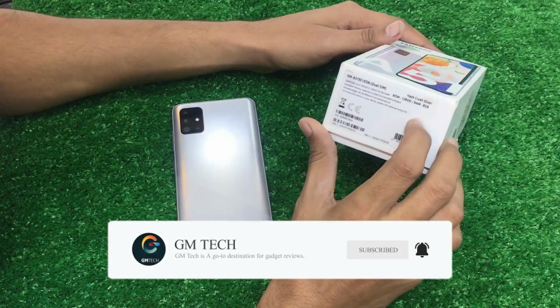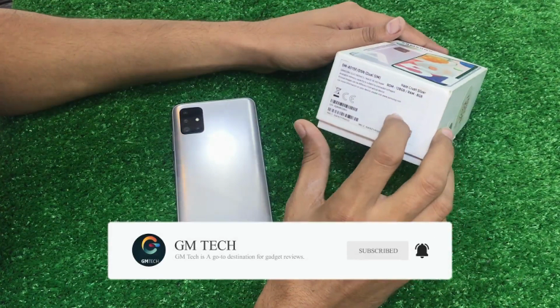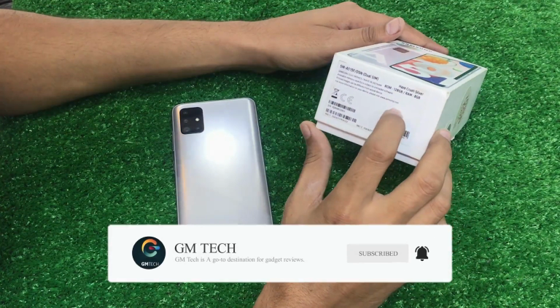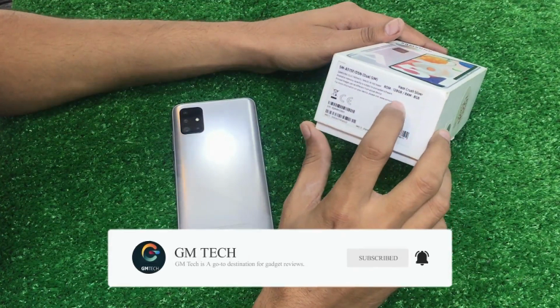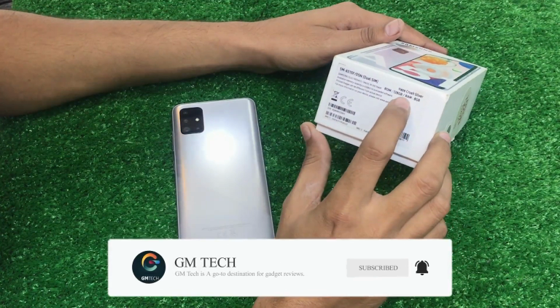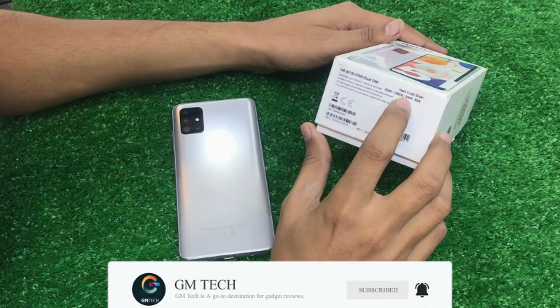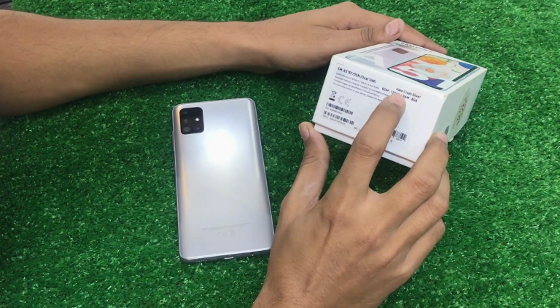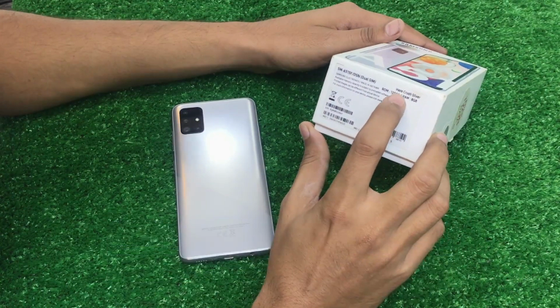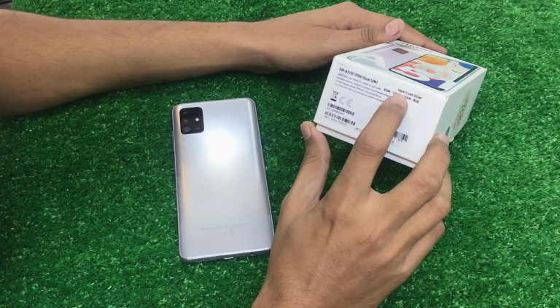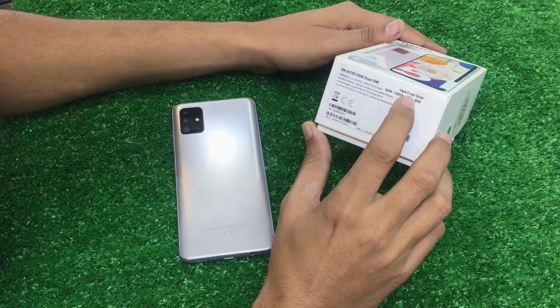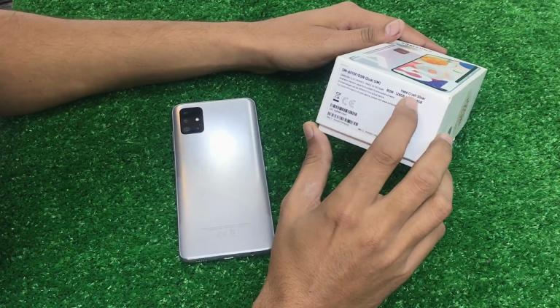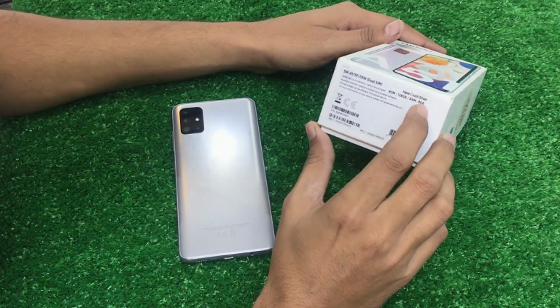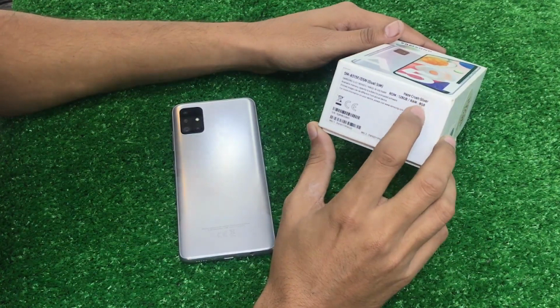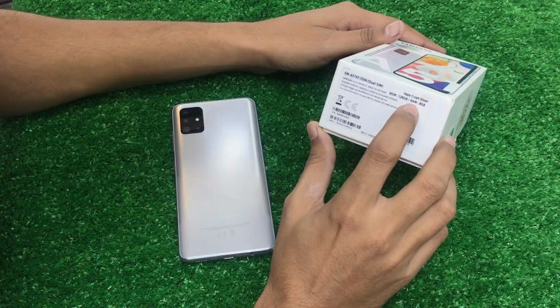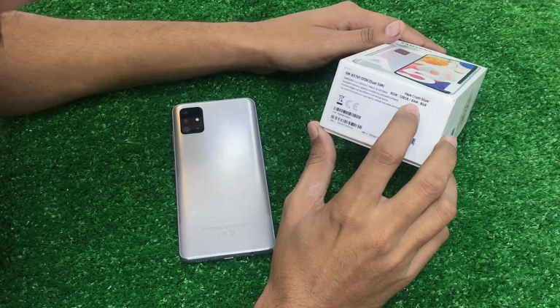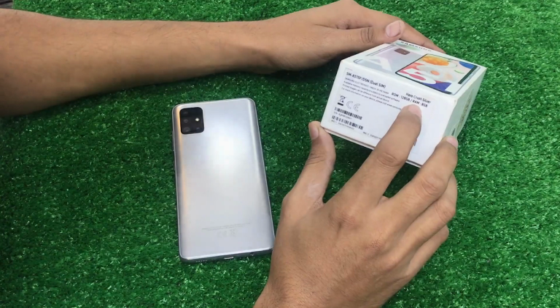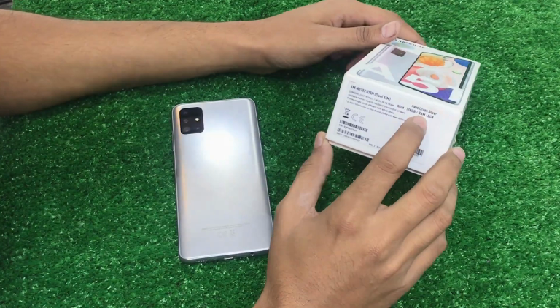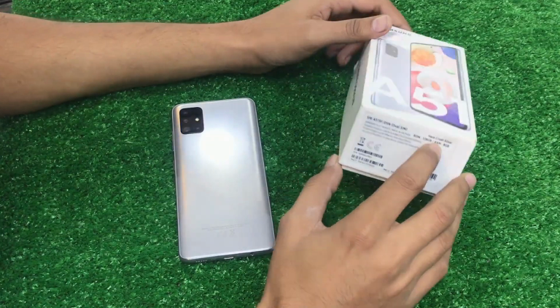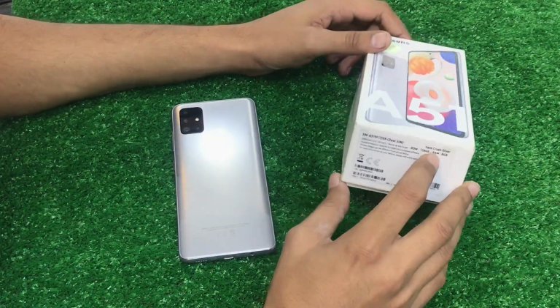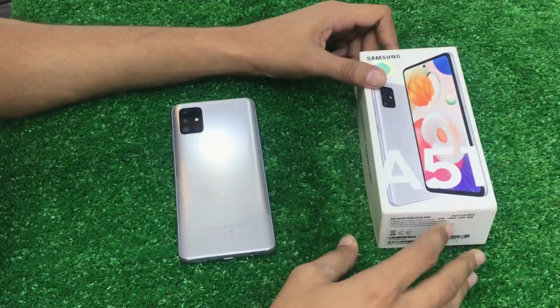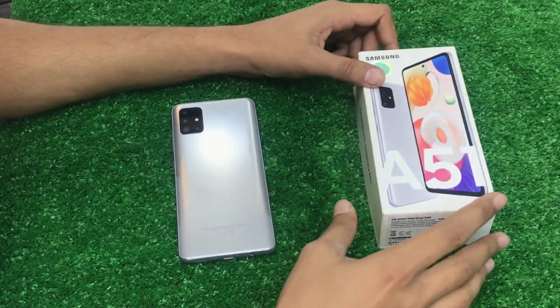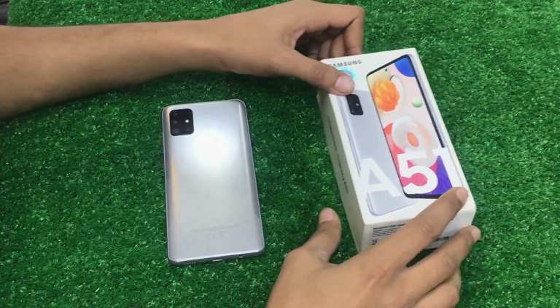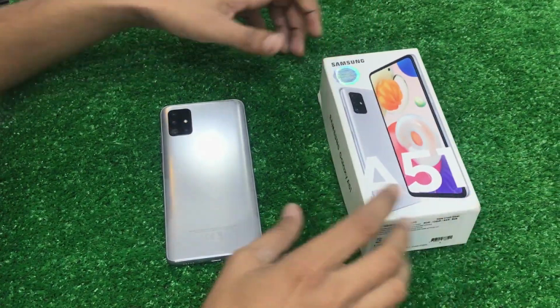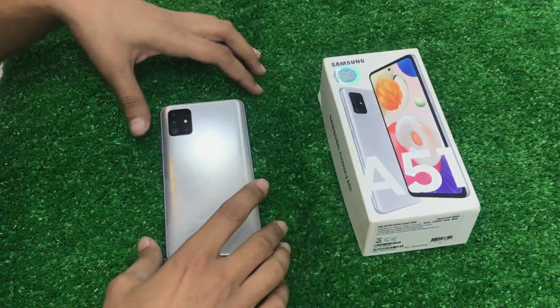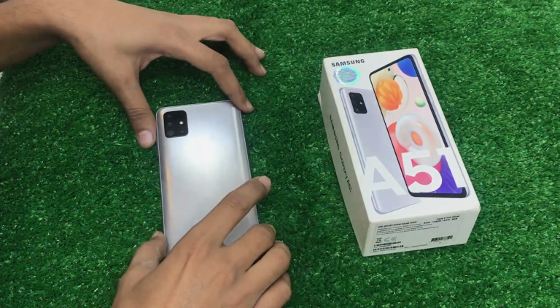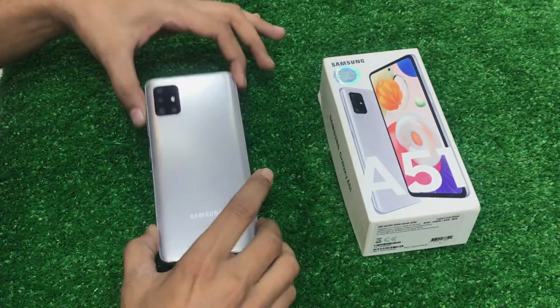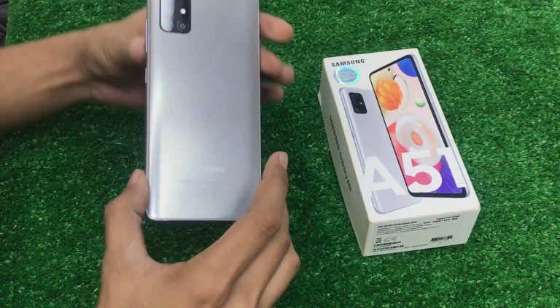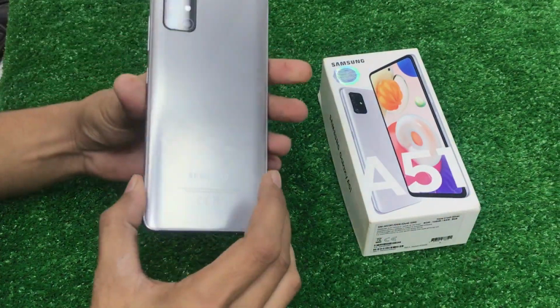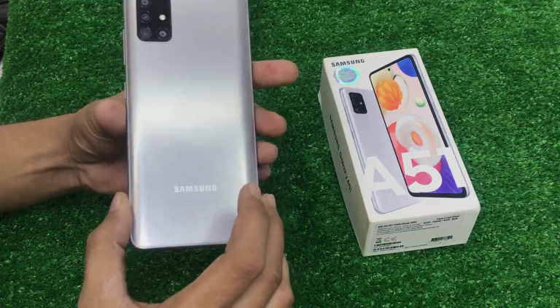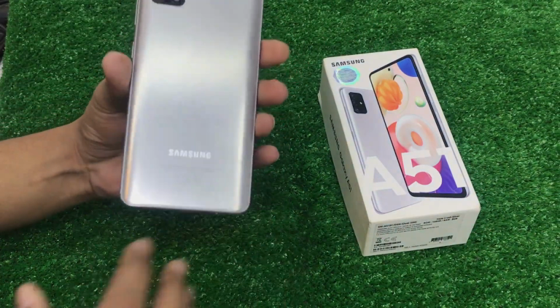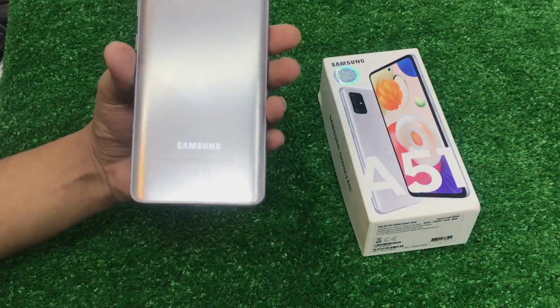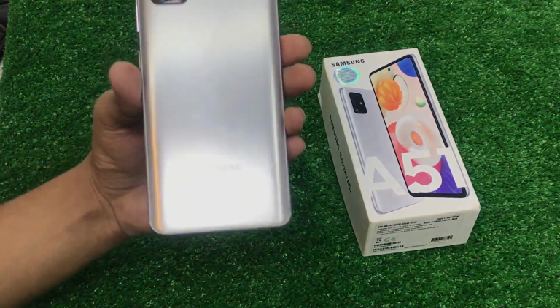With the box, this phone is available in crushed silver color. It has 8GB RAM and 128GB storage. Now I will tell you about the condition.